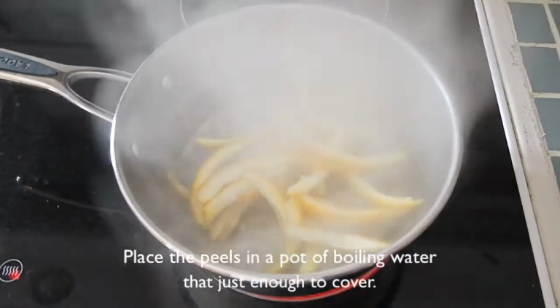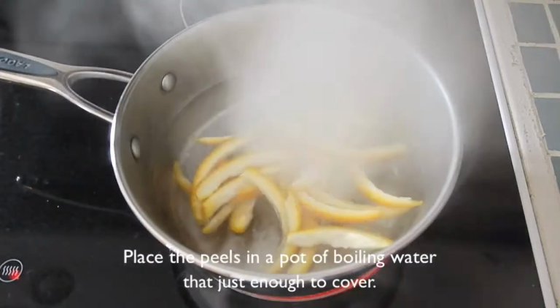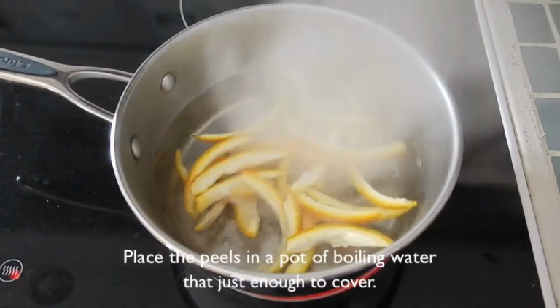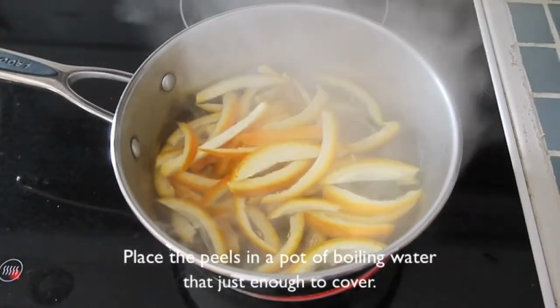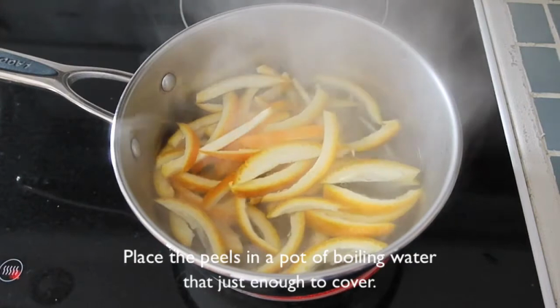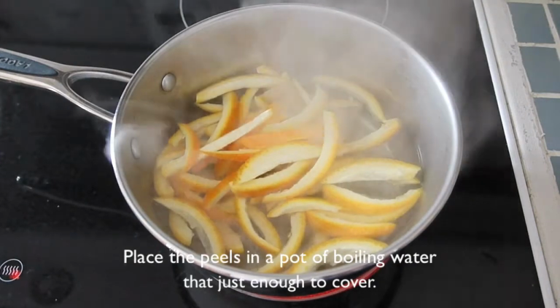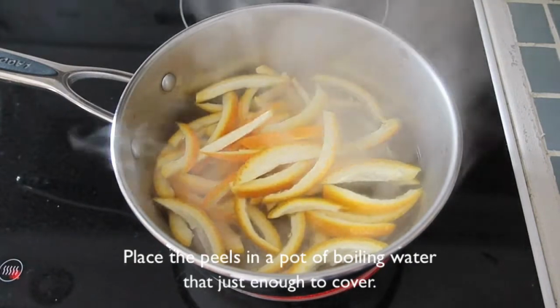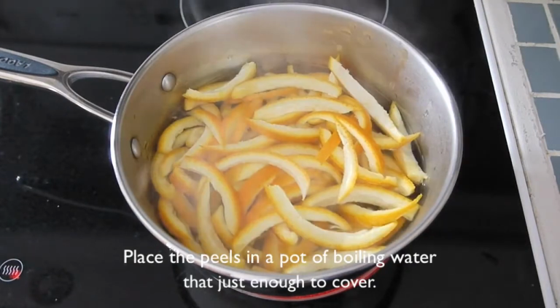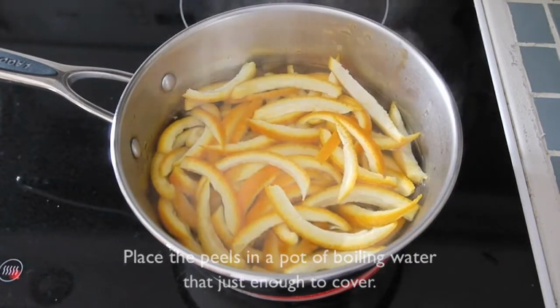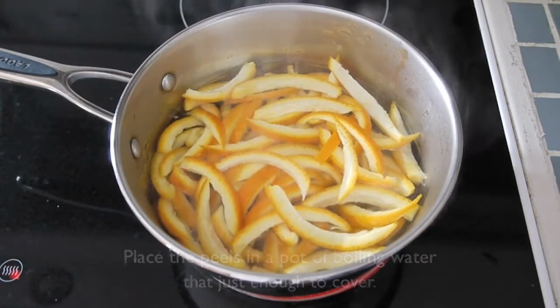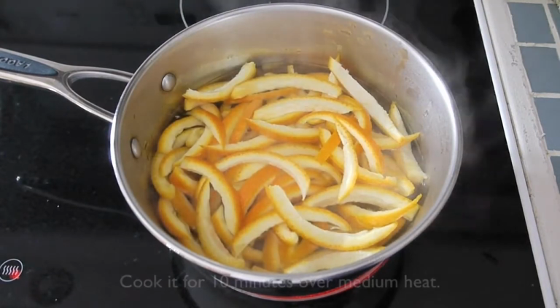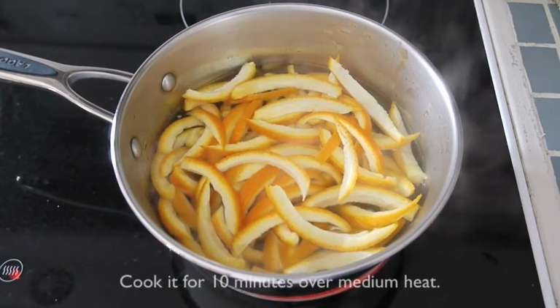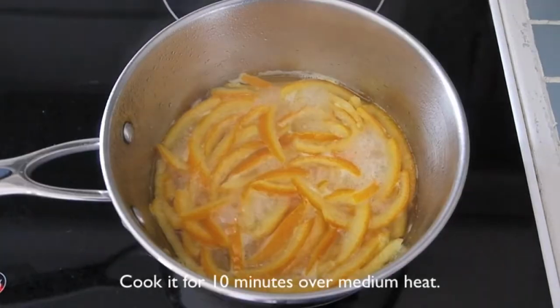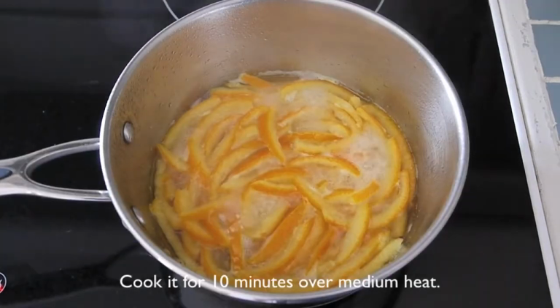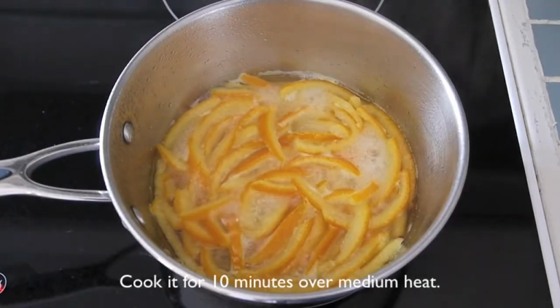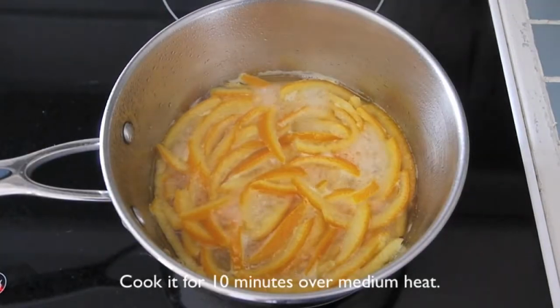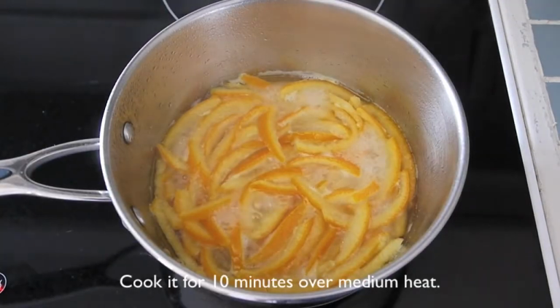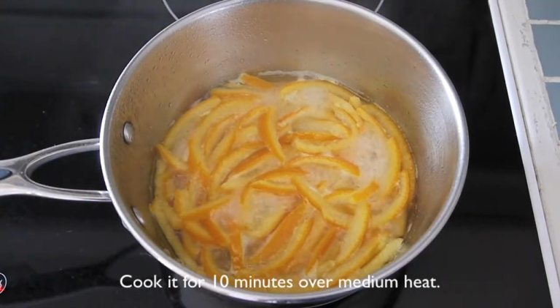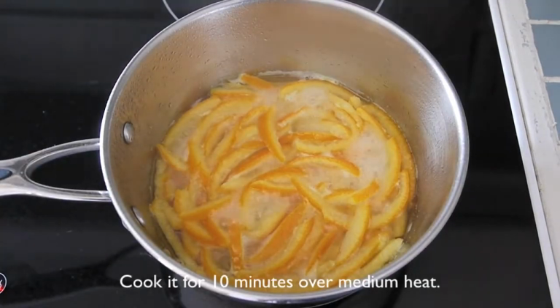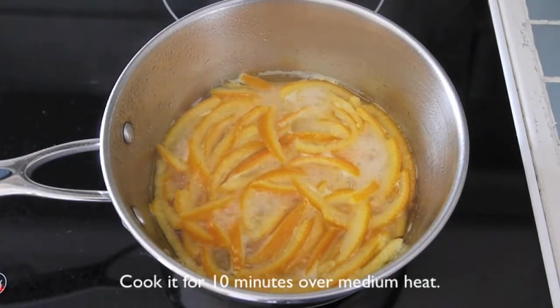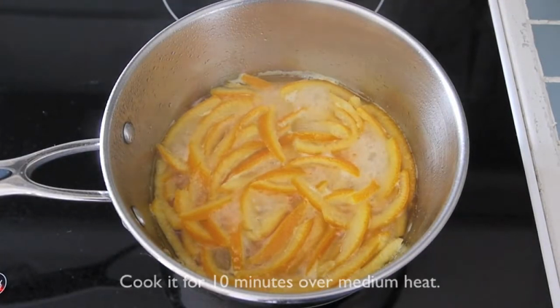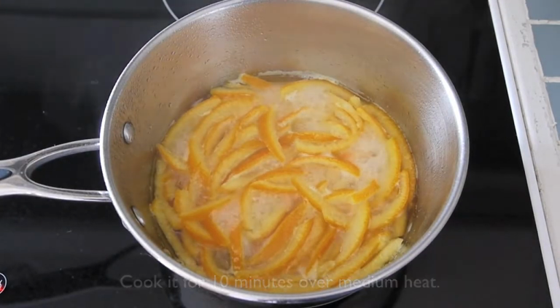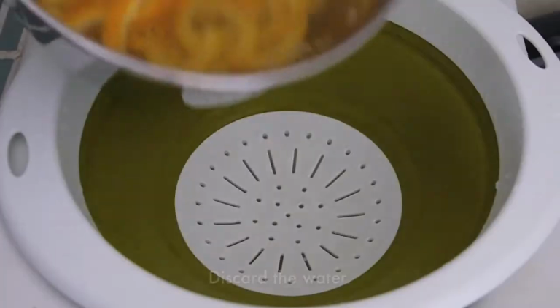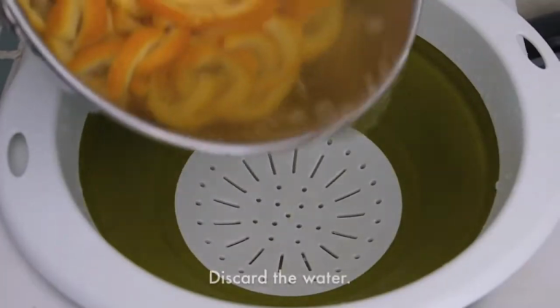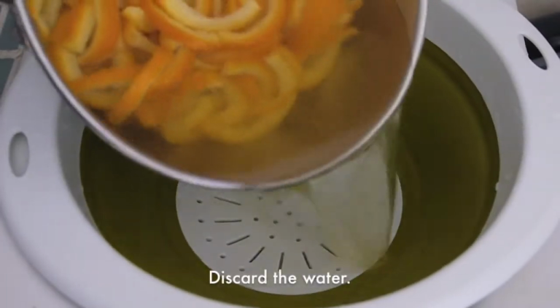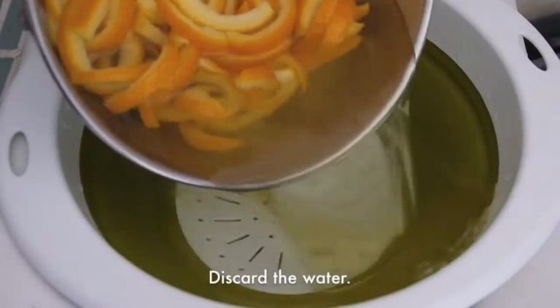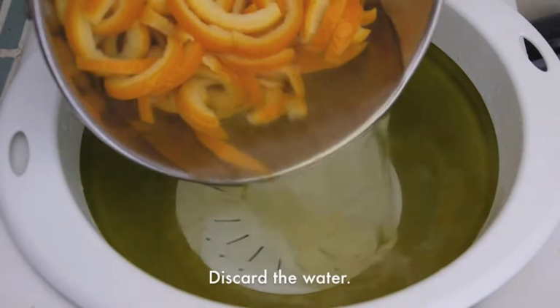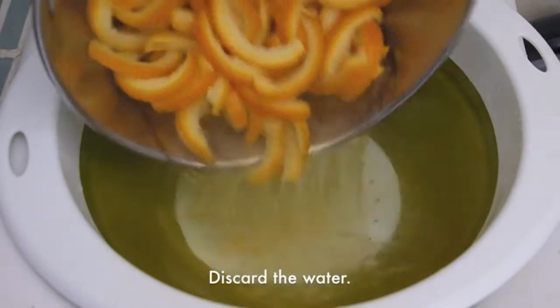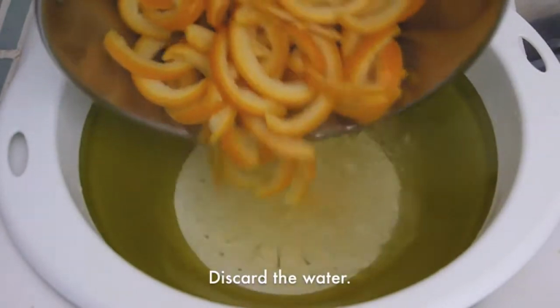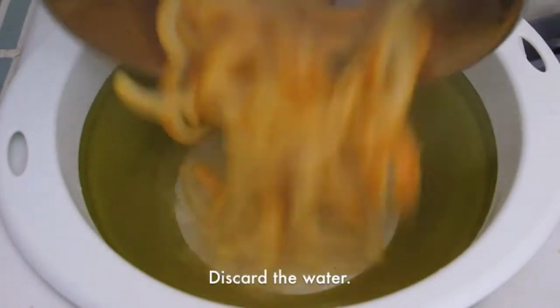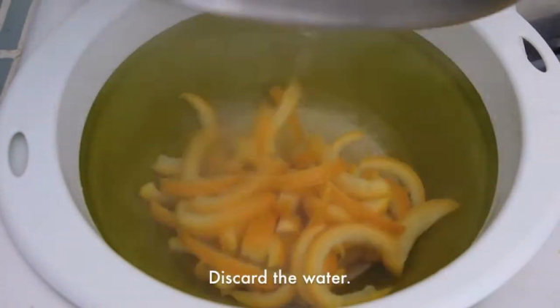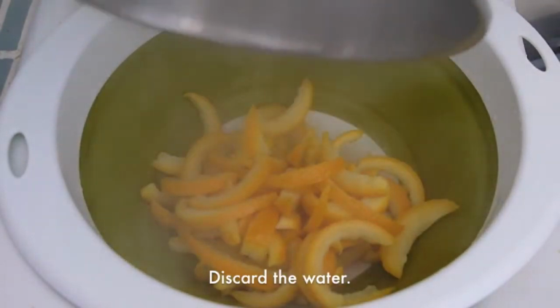Place the peels in a pot of boiling water that's just enough to cover. Cook for about 10 minutes over medium heat. Discard the water.